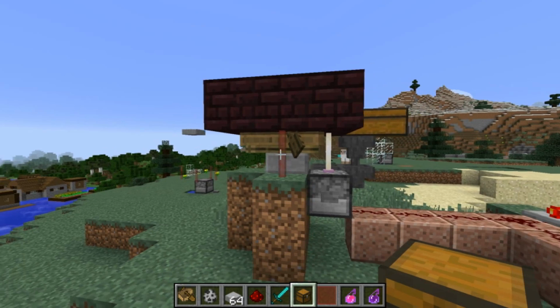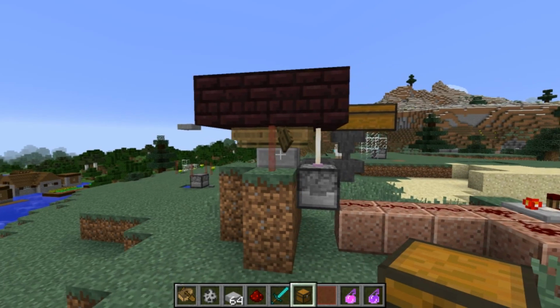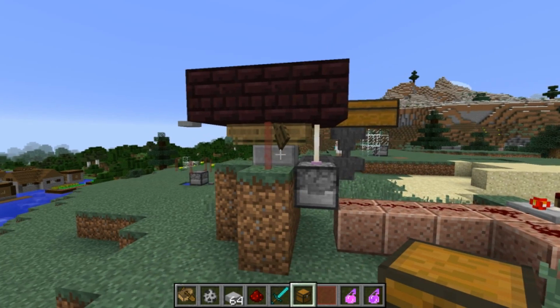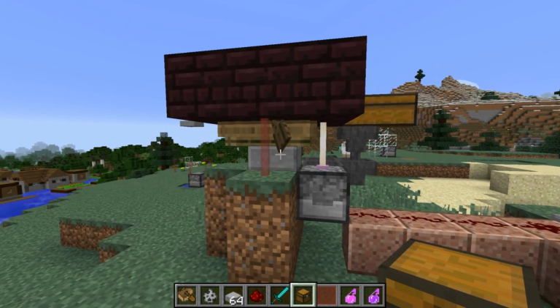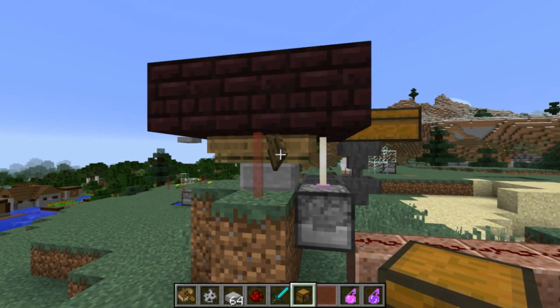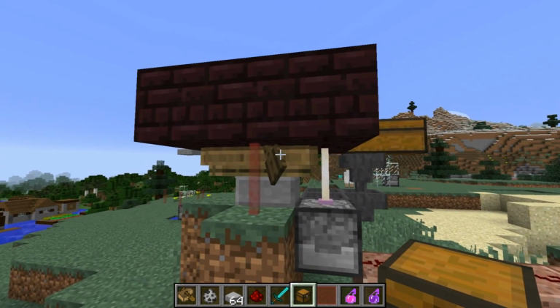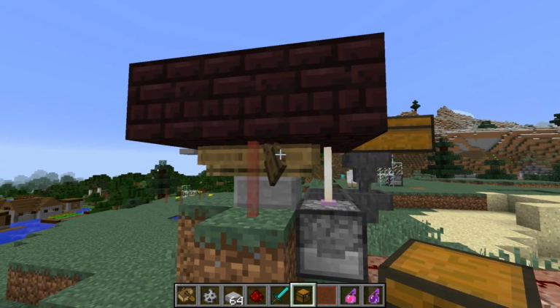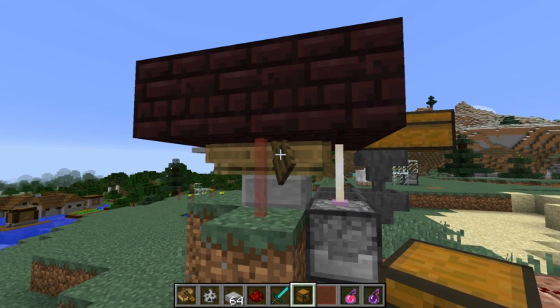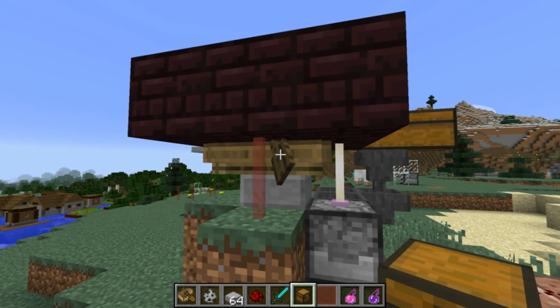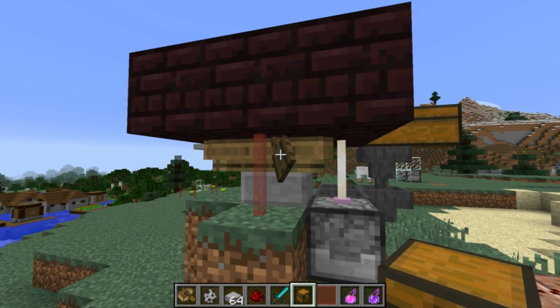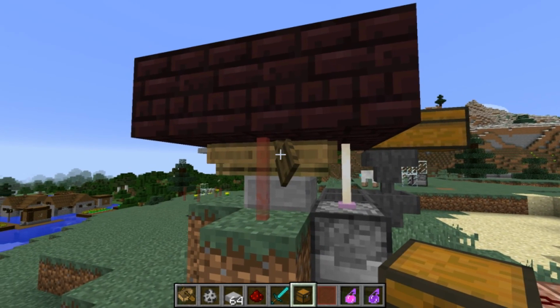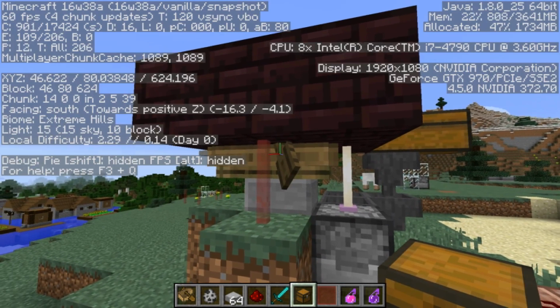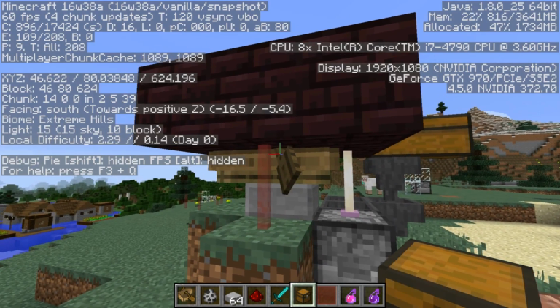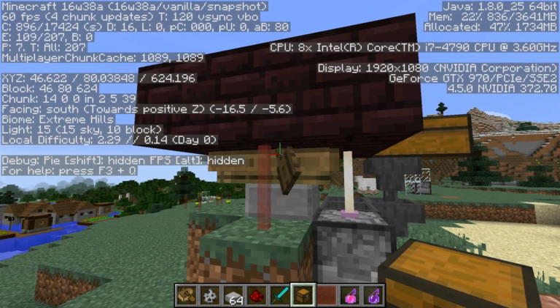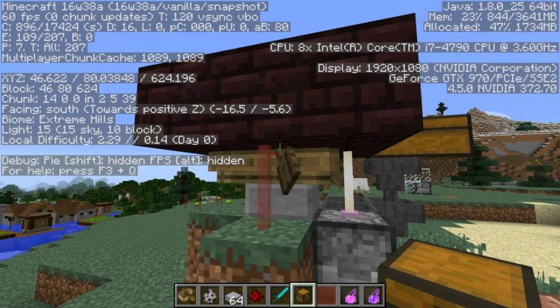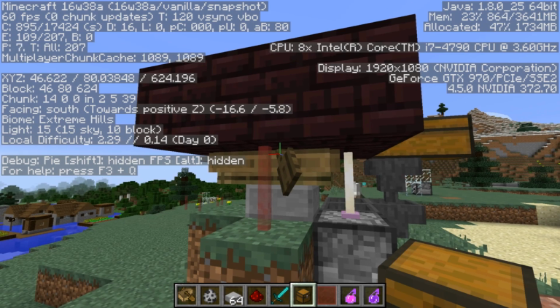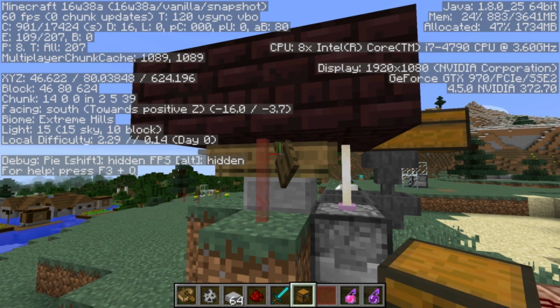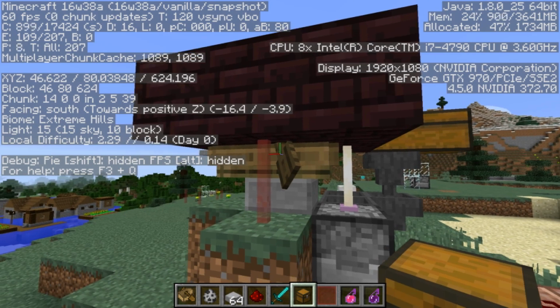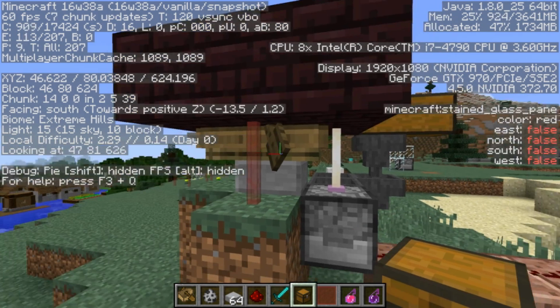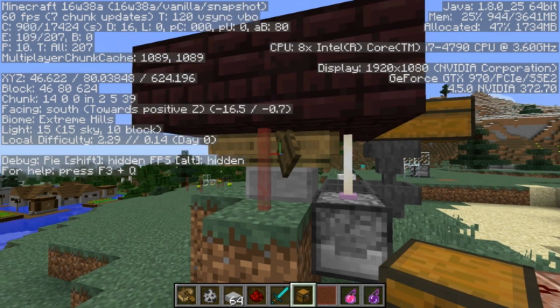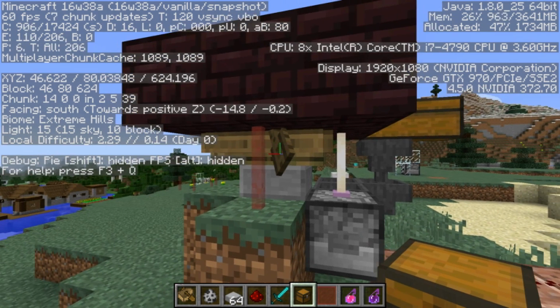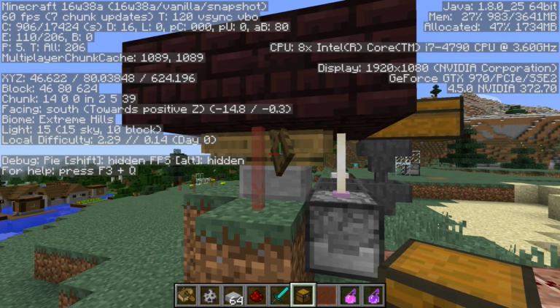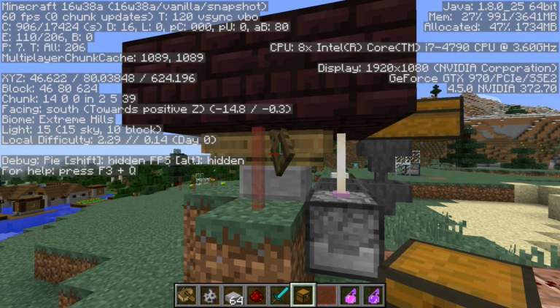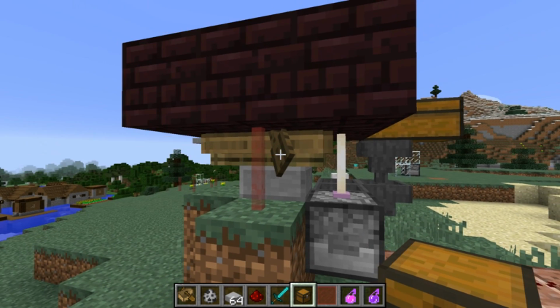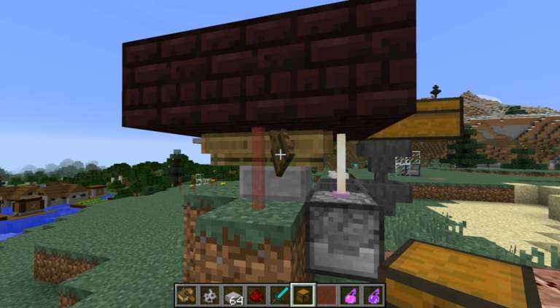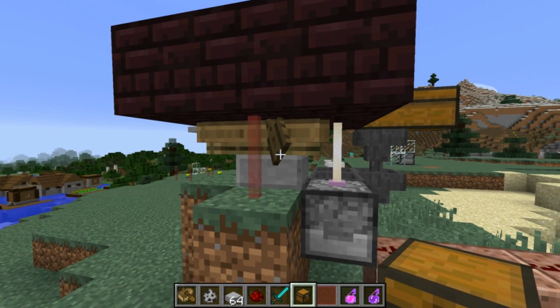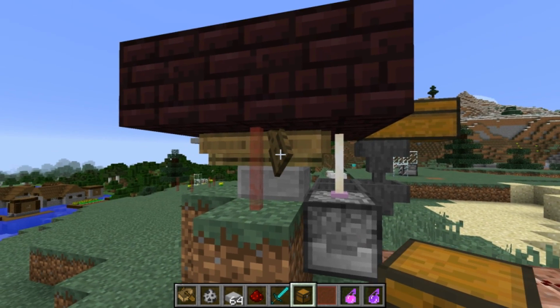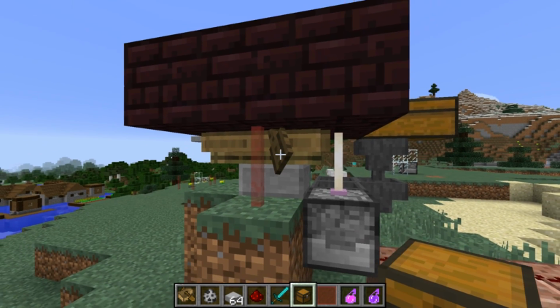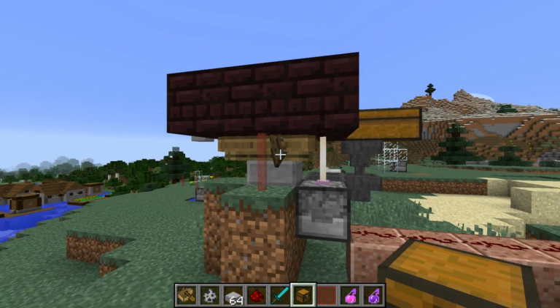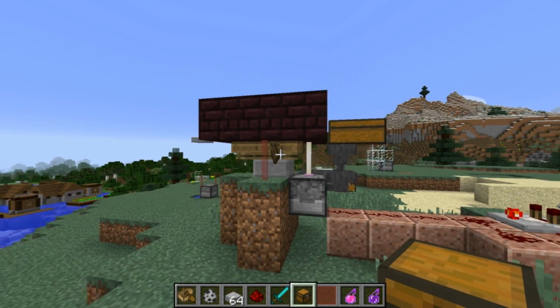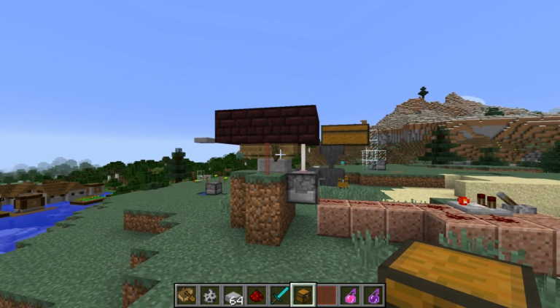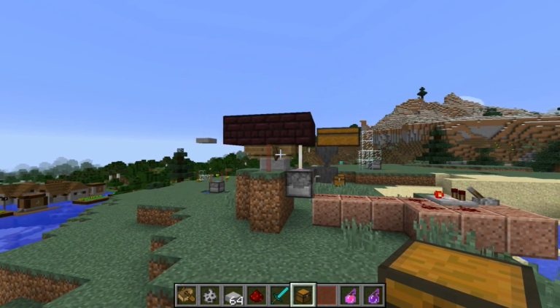Also worth noting, this does not apply to boats. As you can see, we have over 100 boats in this one little spot, so the Elytra launchers are safe for now.